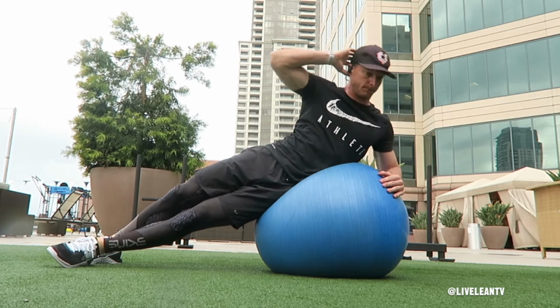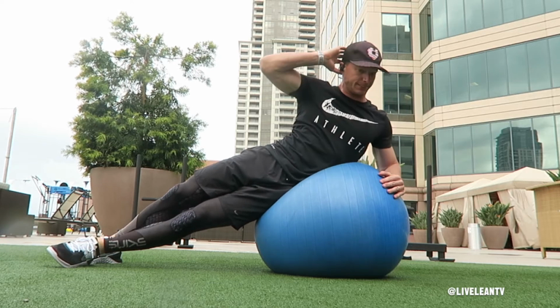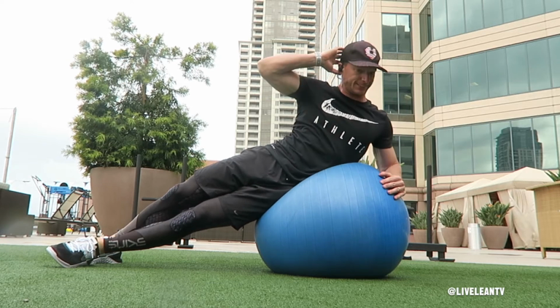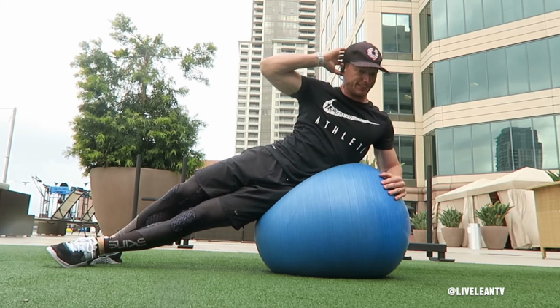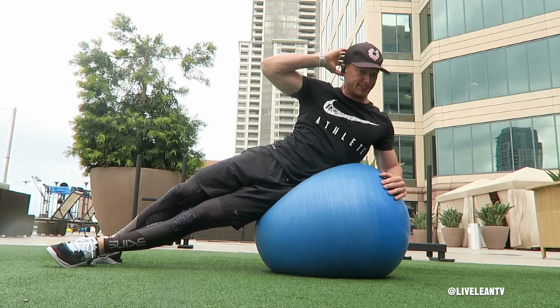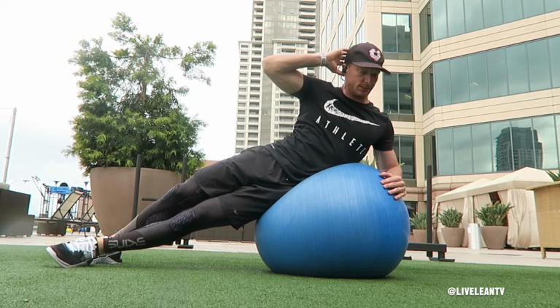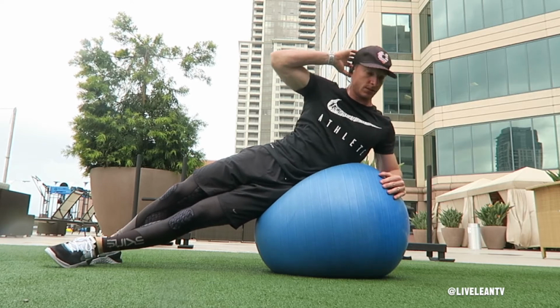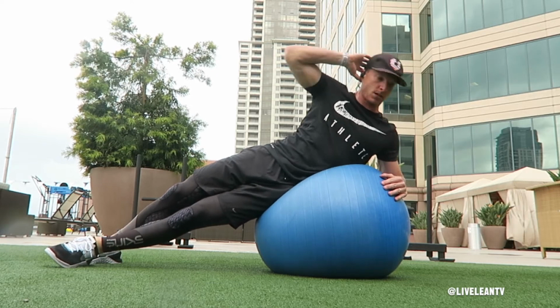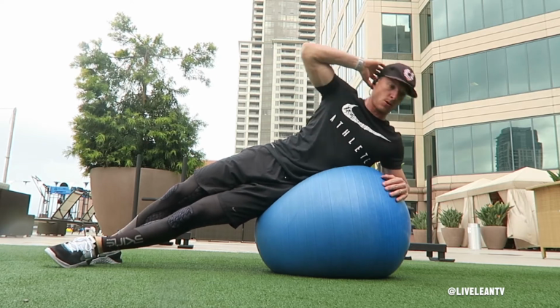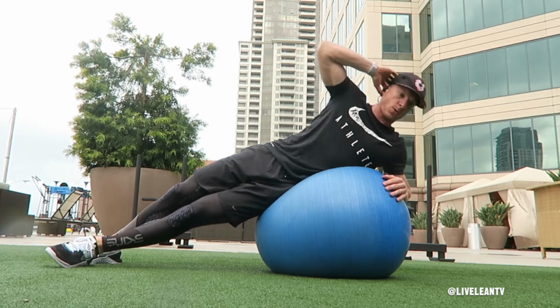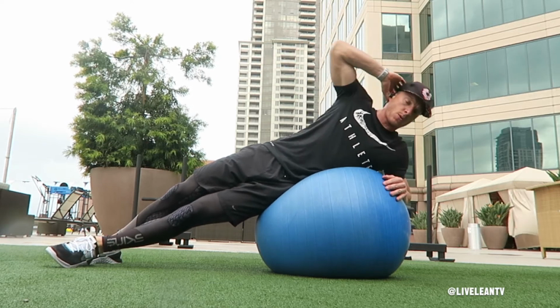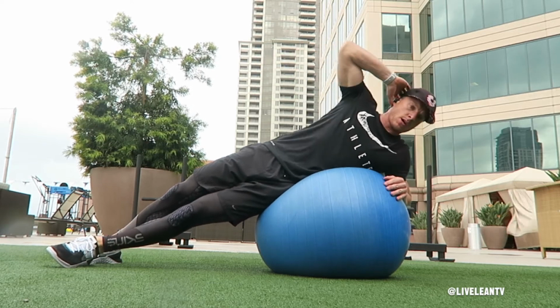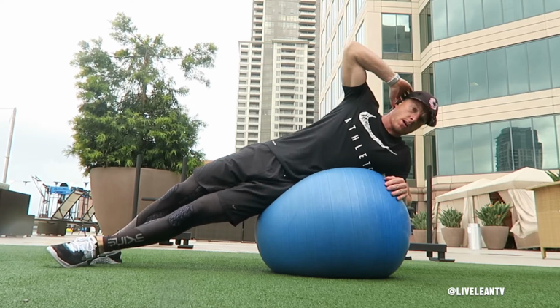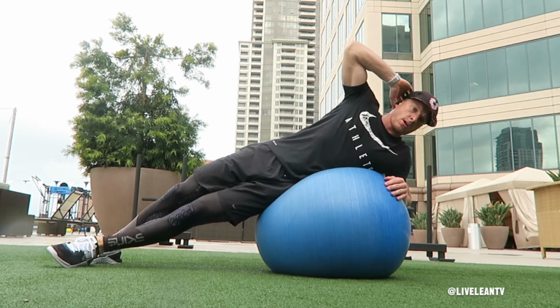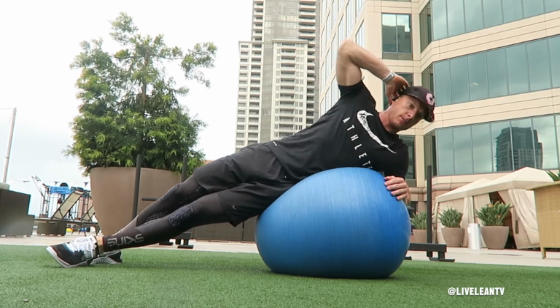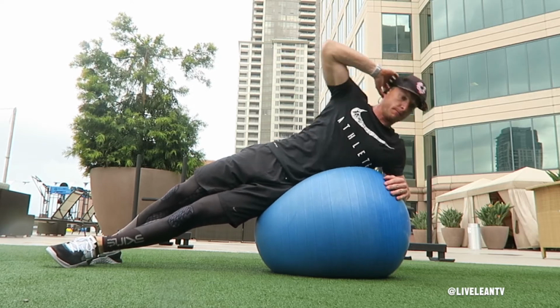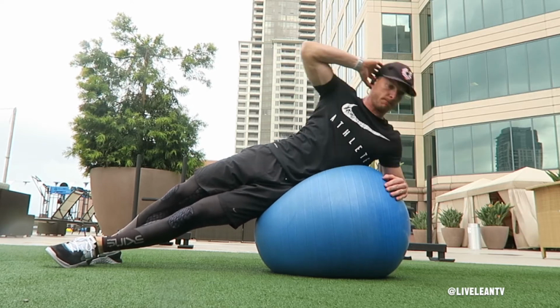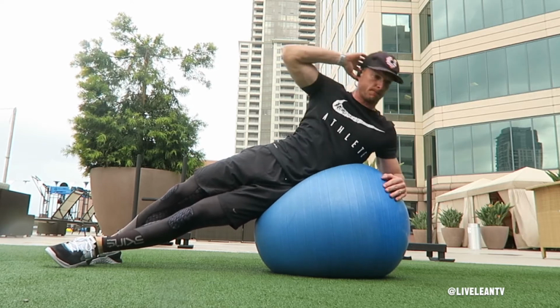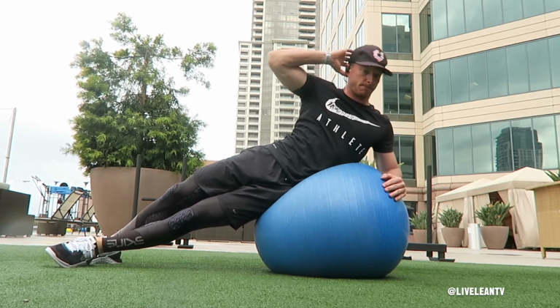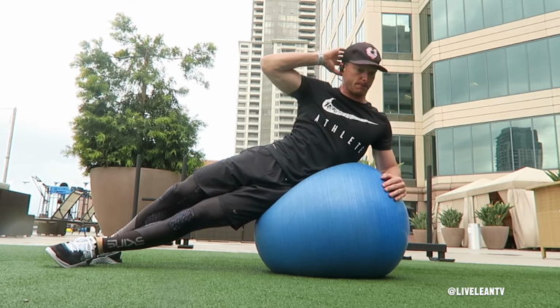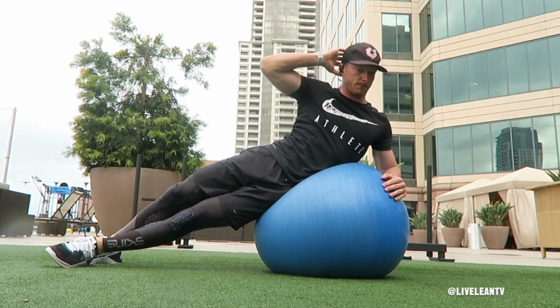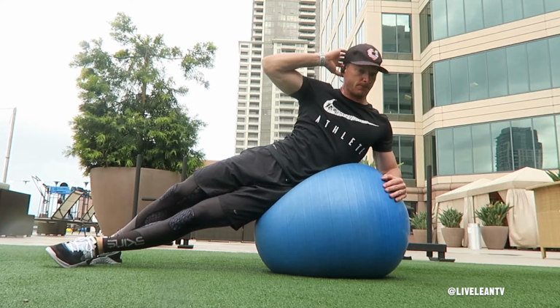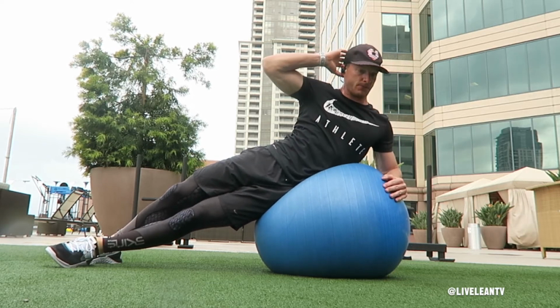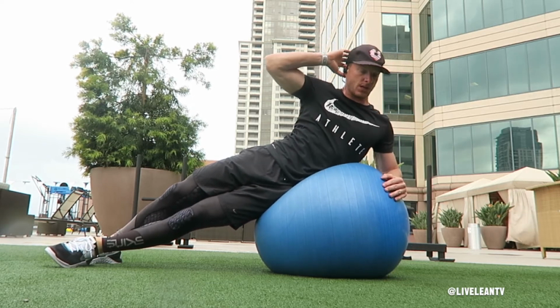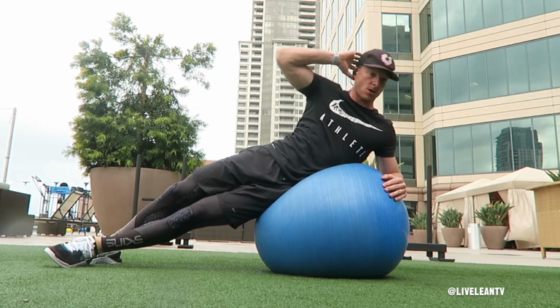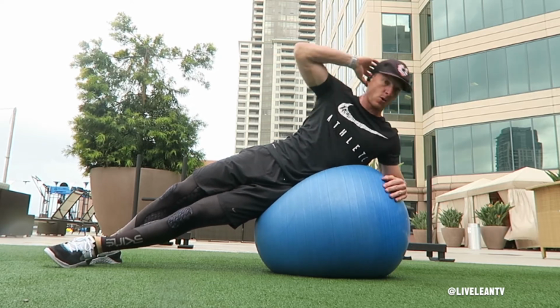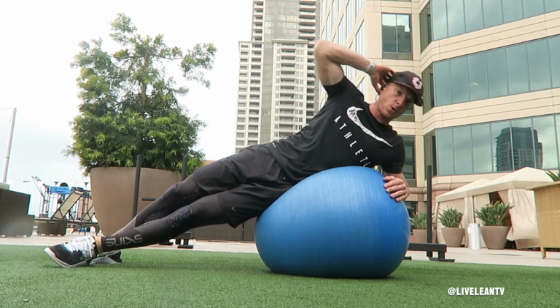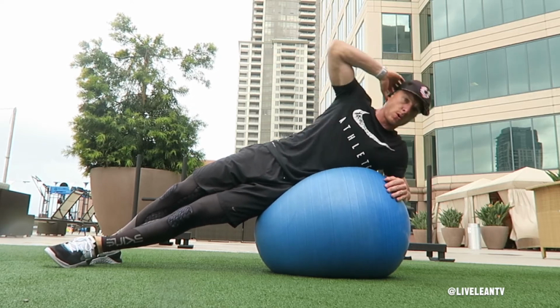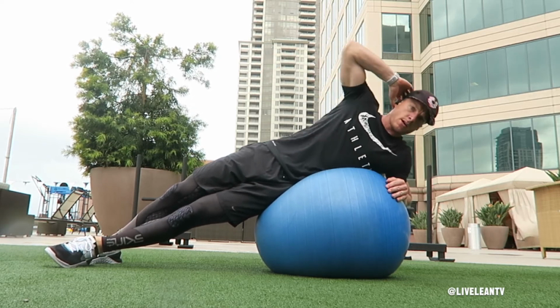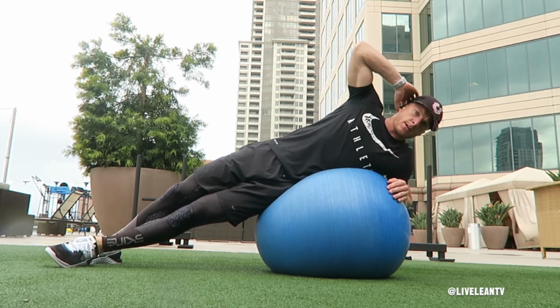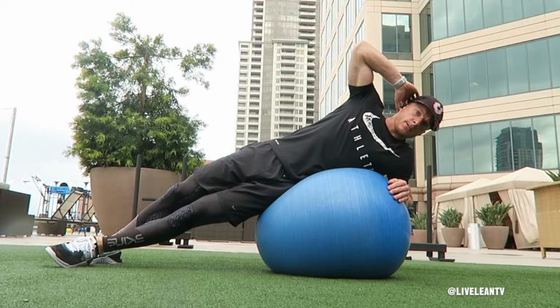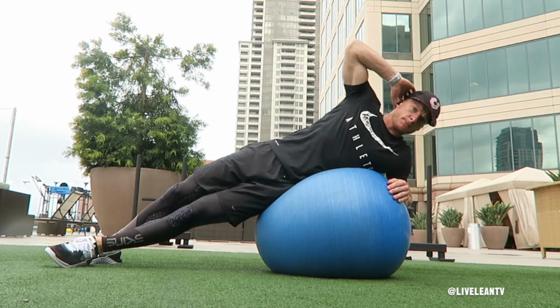Contract your core hard on every rep. Repeat all the reps on one side and switch sides and repeat.